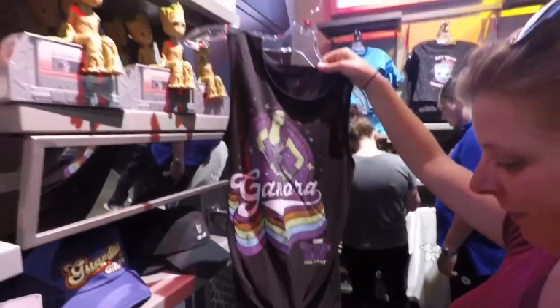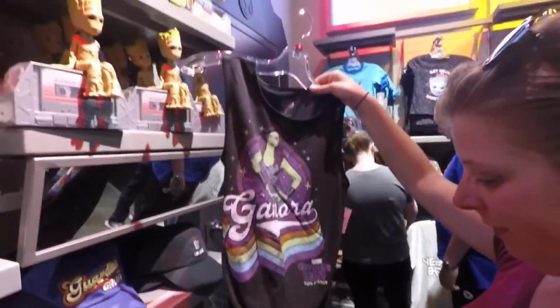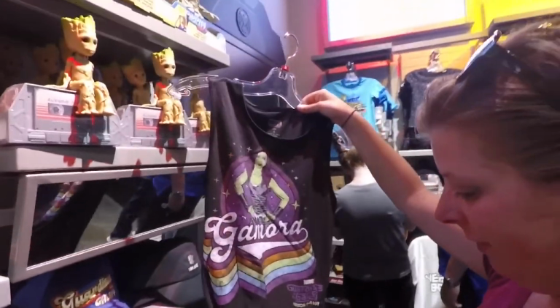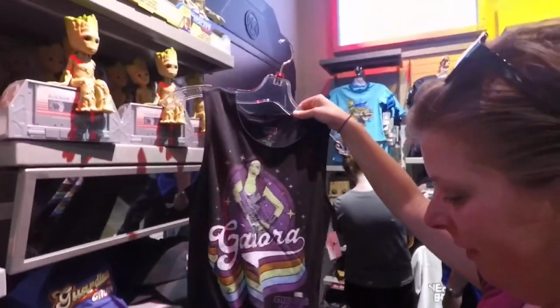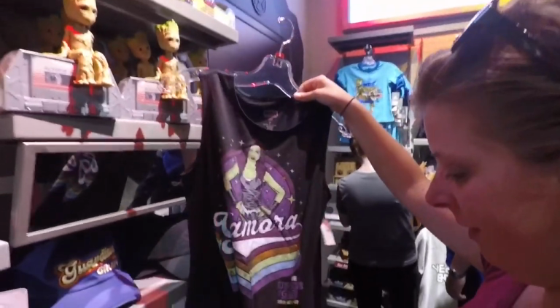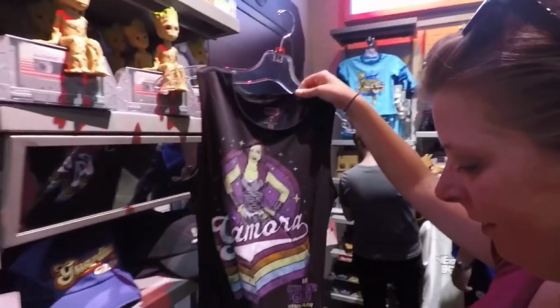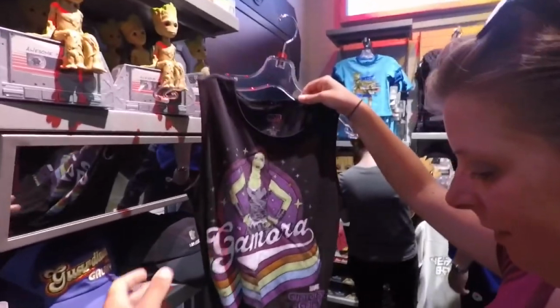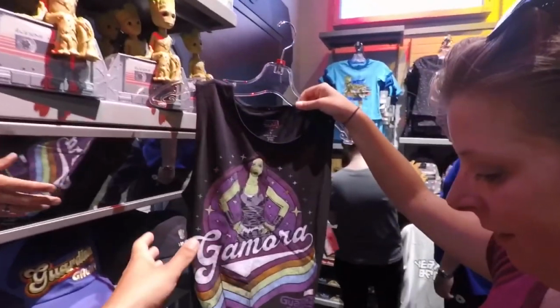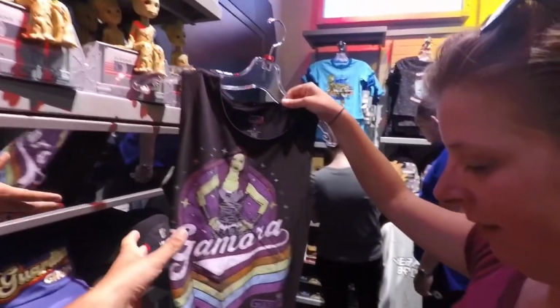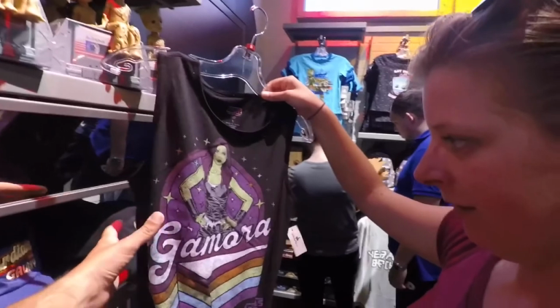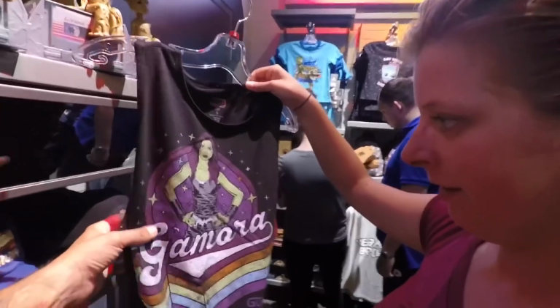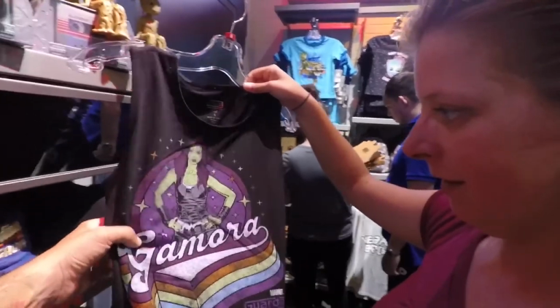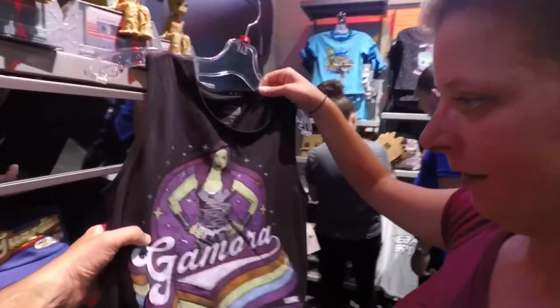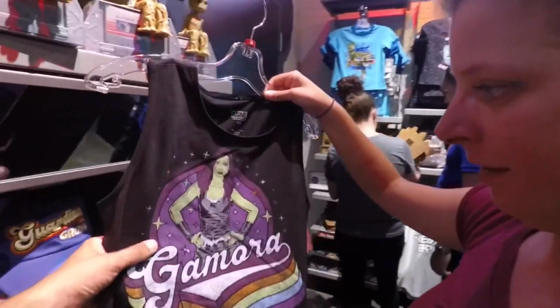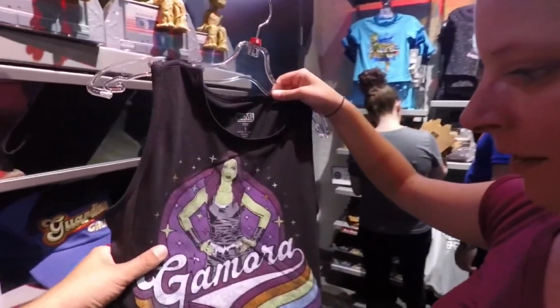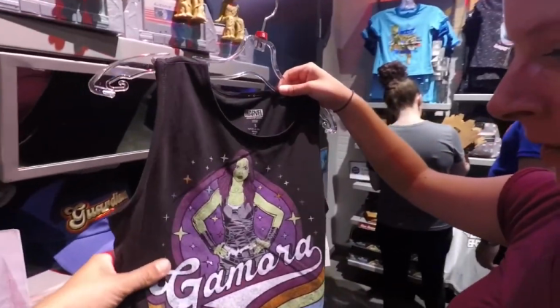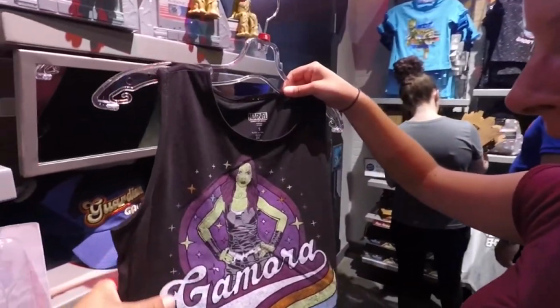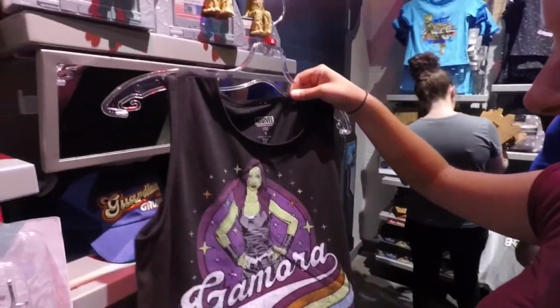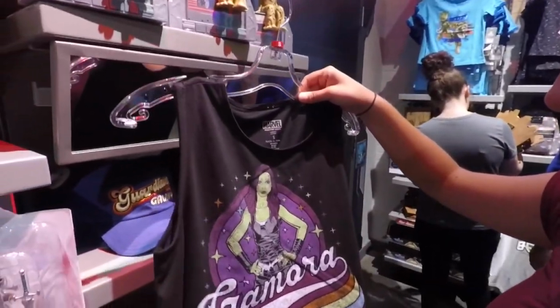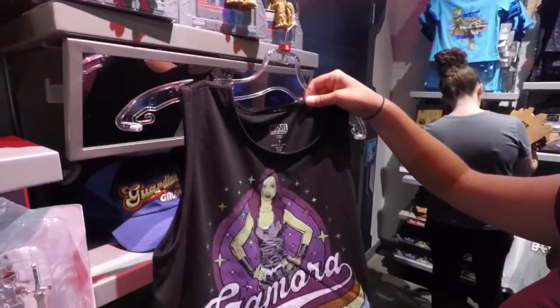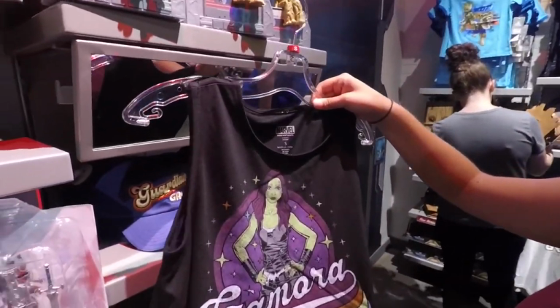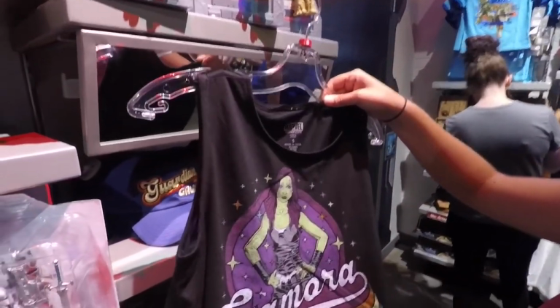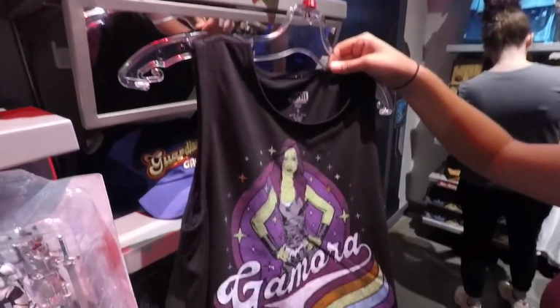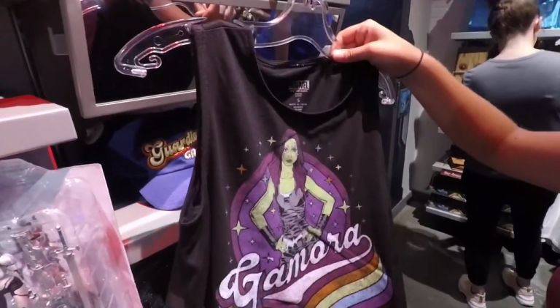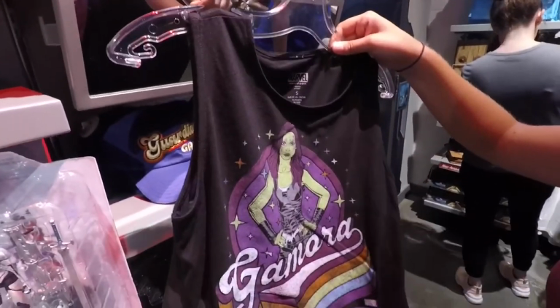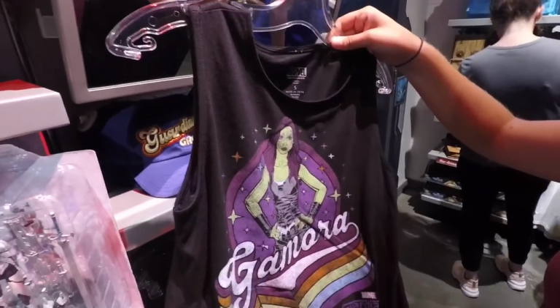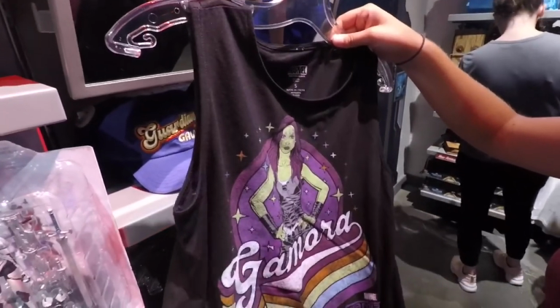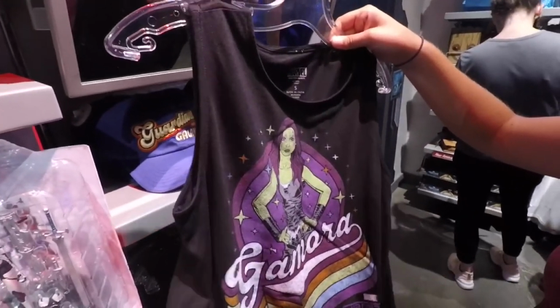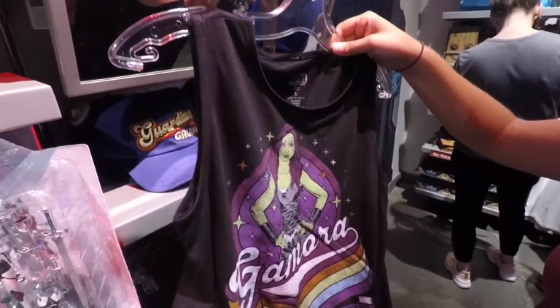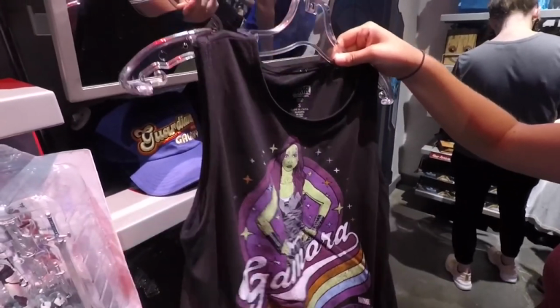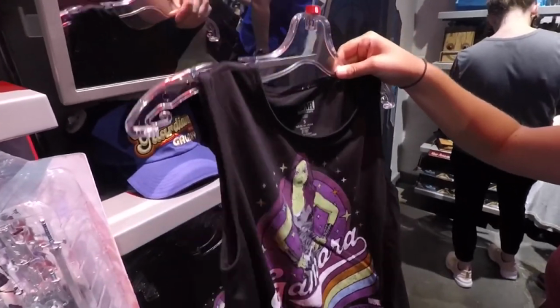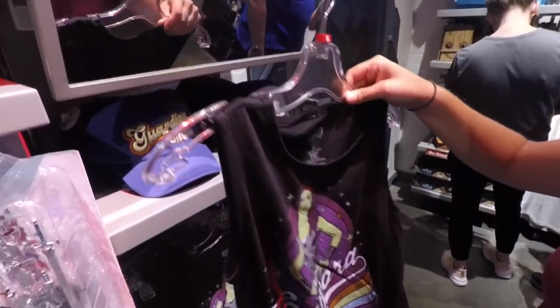If you guys didn't catch what the cast member said, this Gamora shirt is actually from Mission Breakout in California and they shipped it over here to Florida.